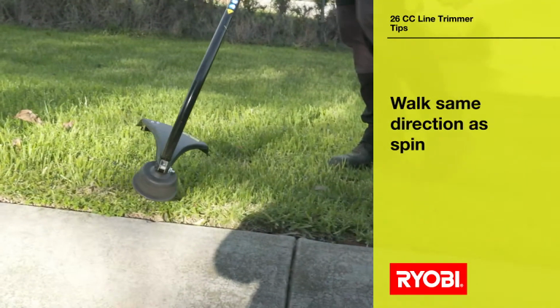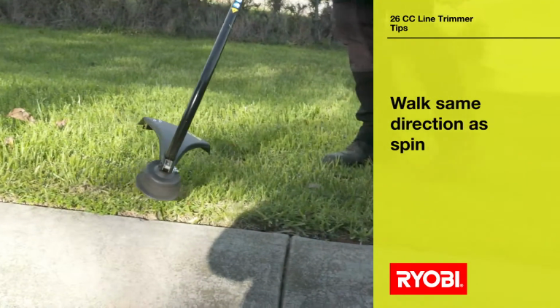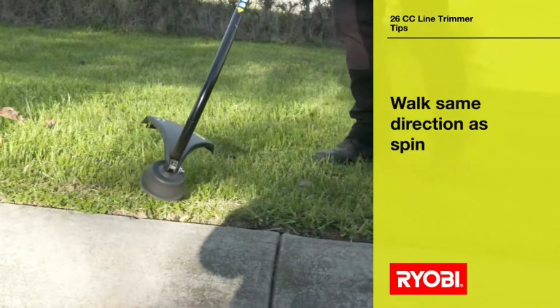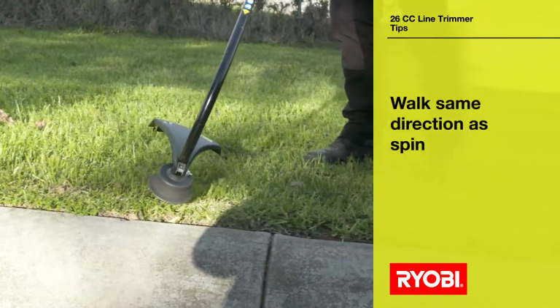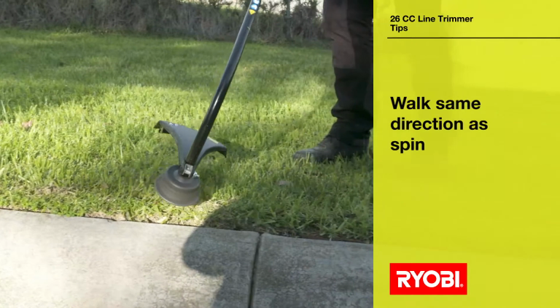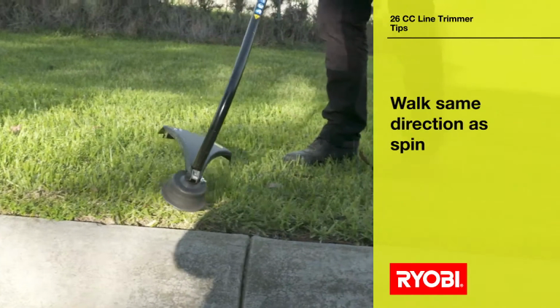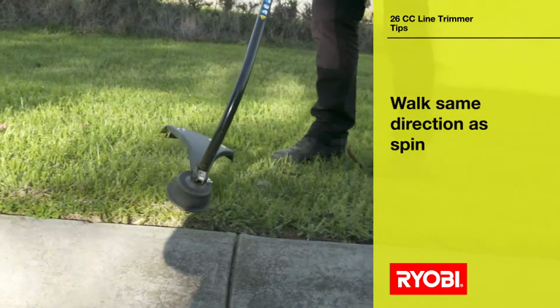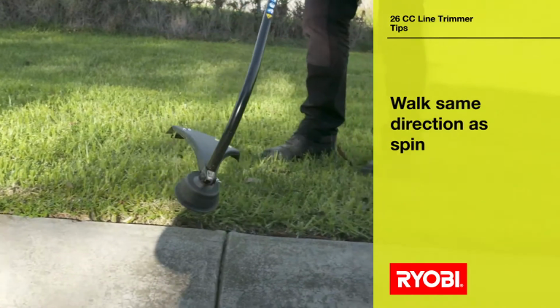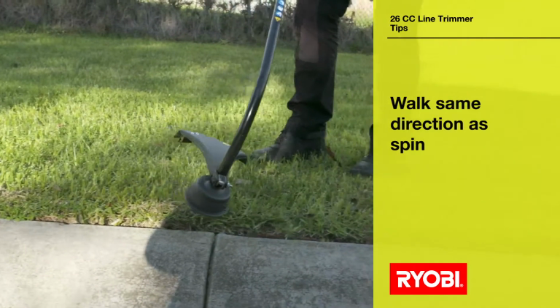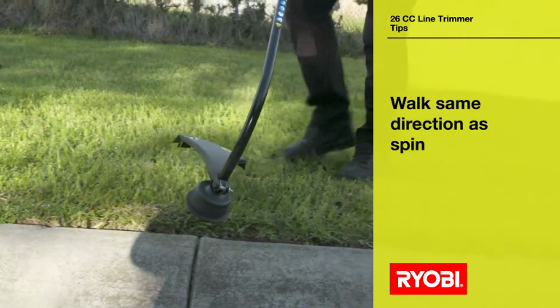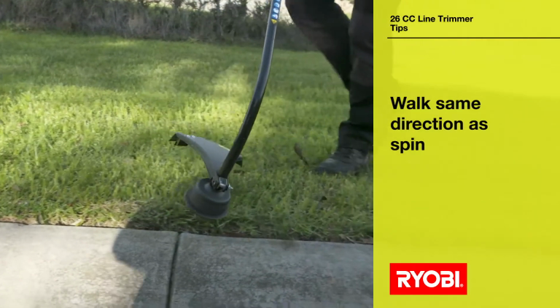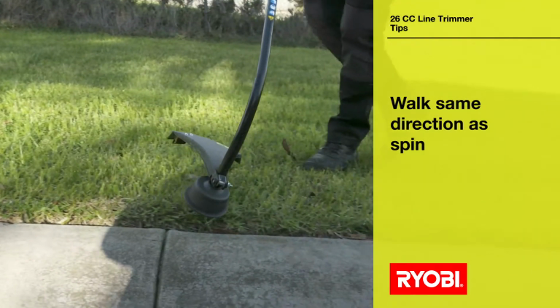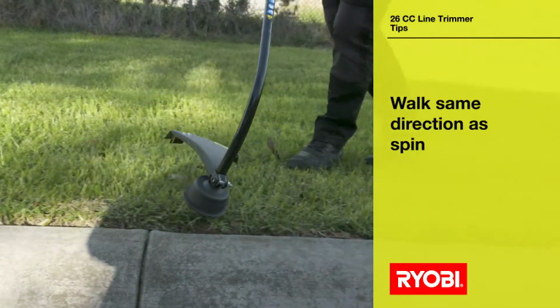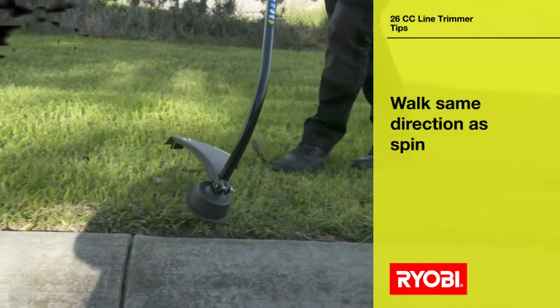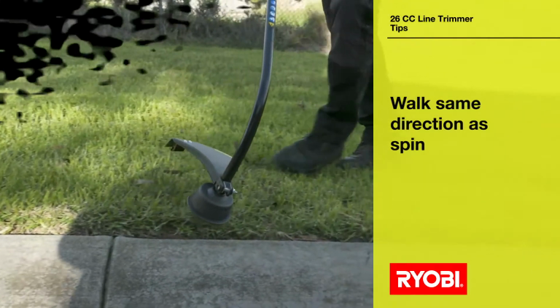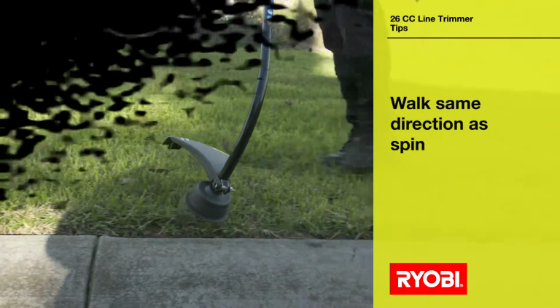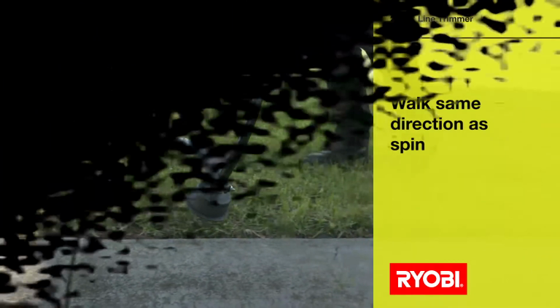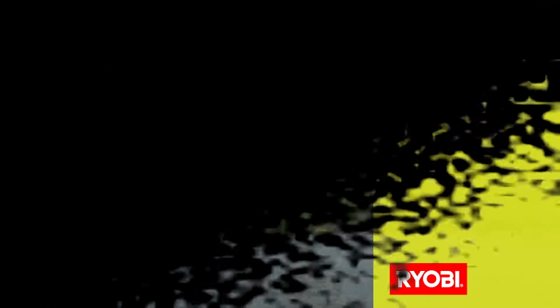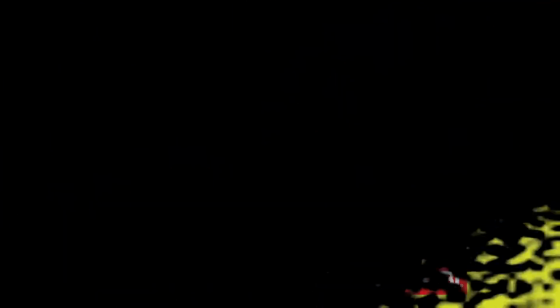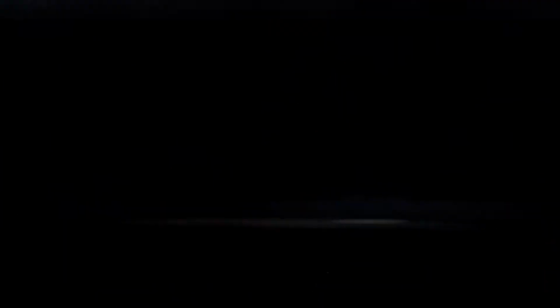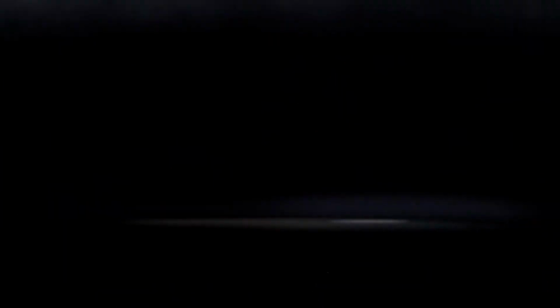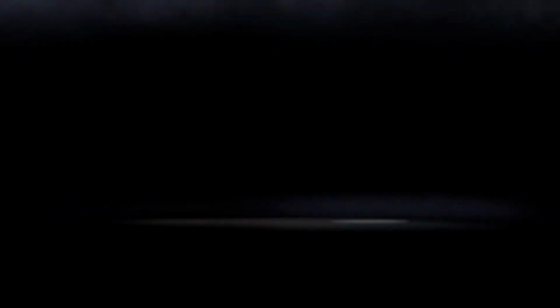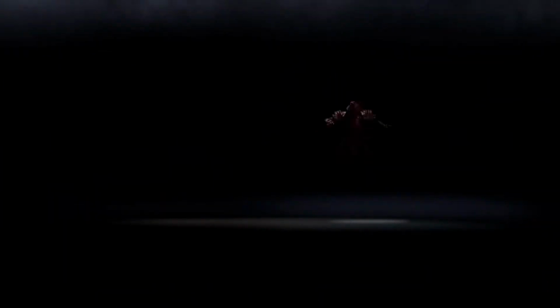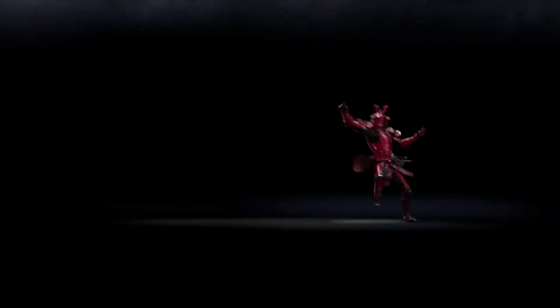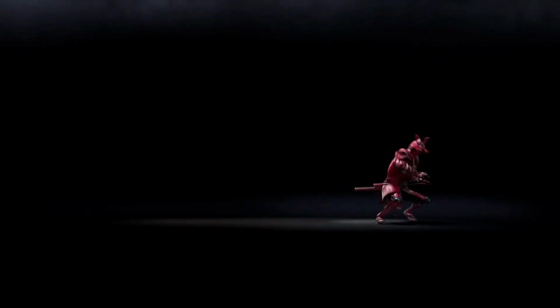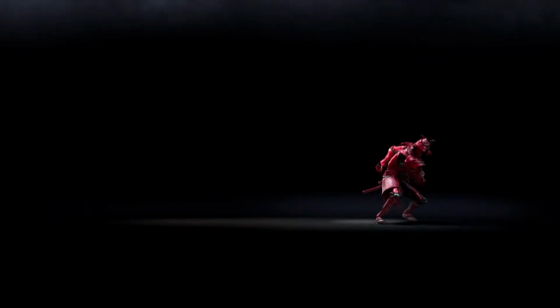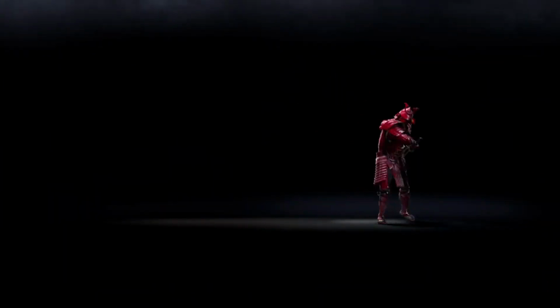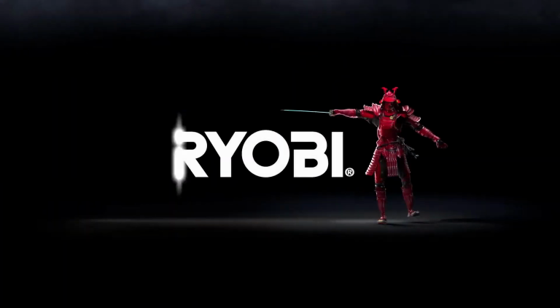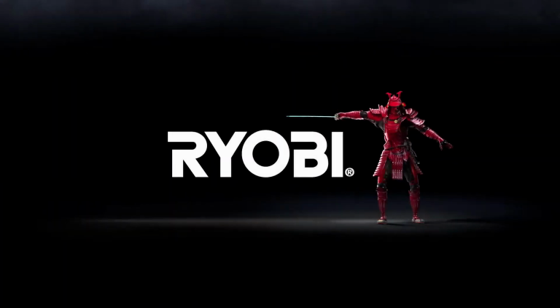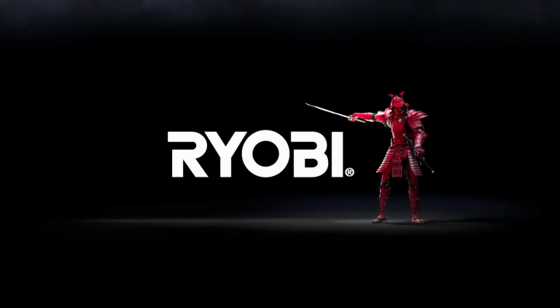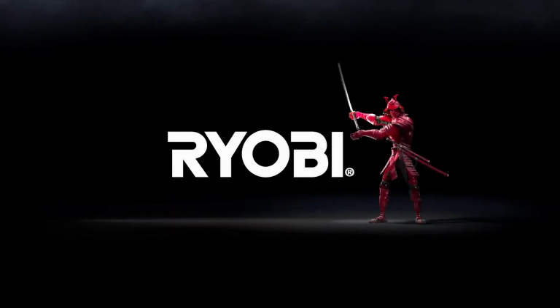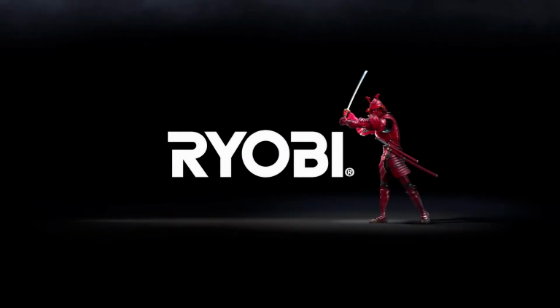For more information about the range of Ryobi tools available, visit our website. Ryobi, a cut above.